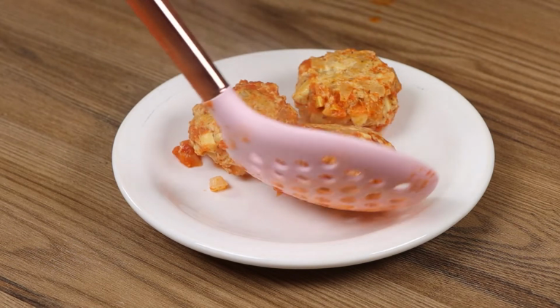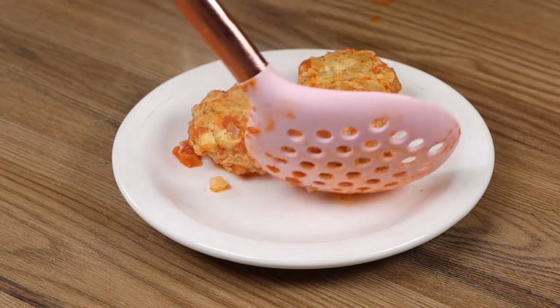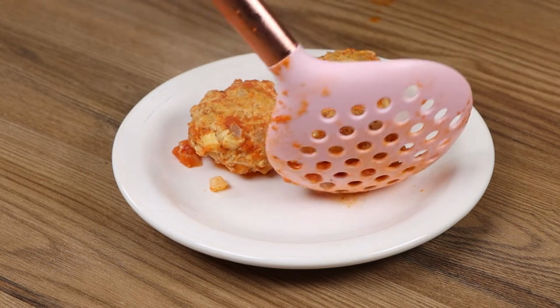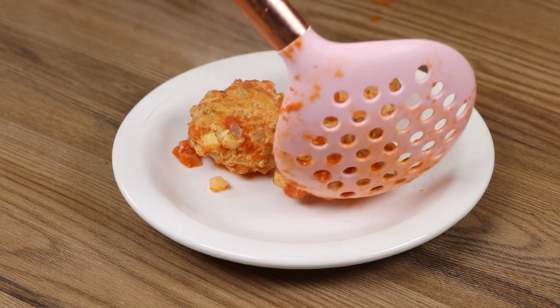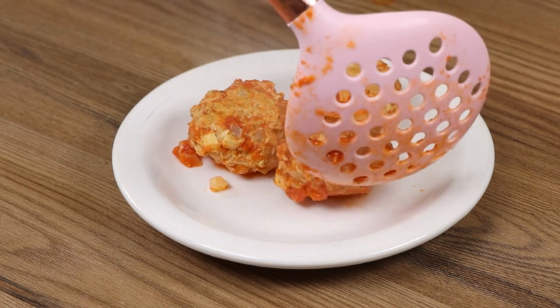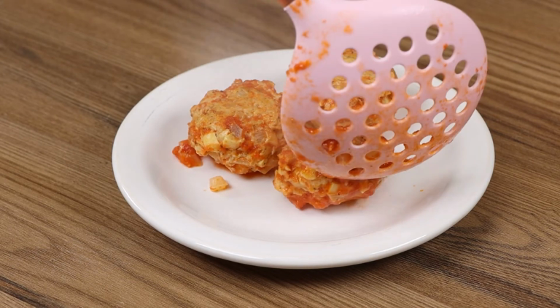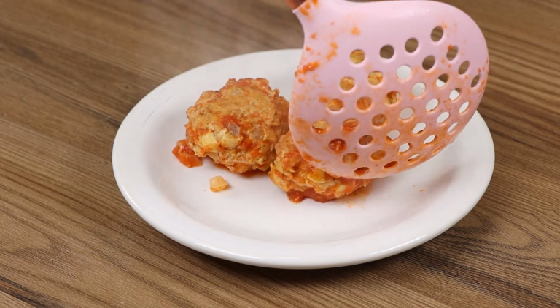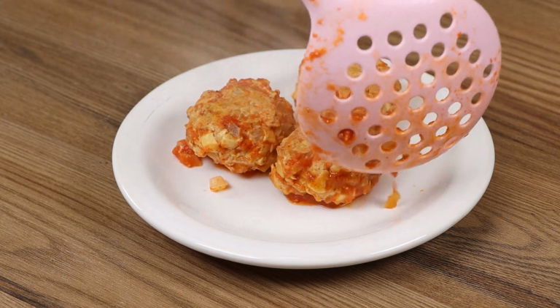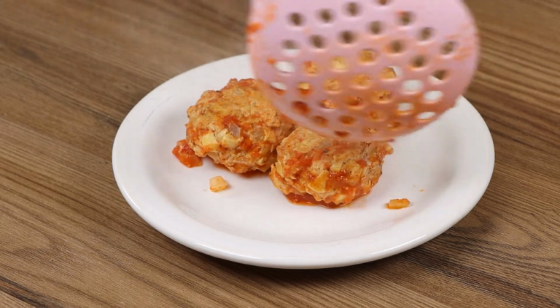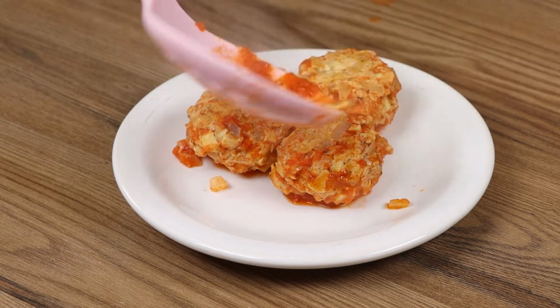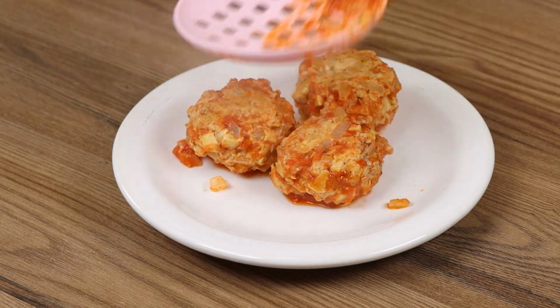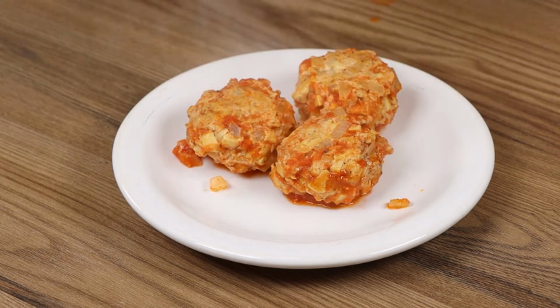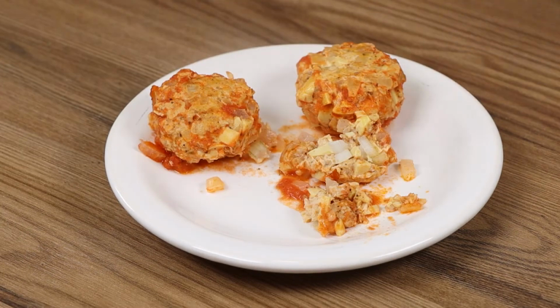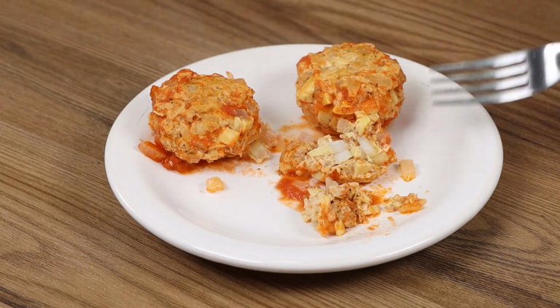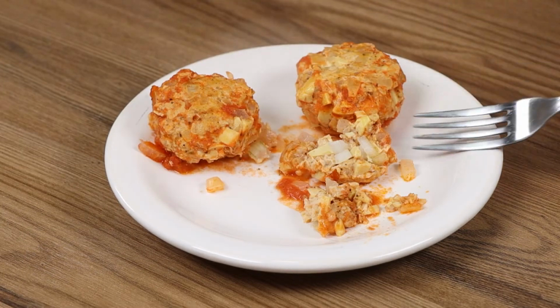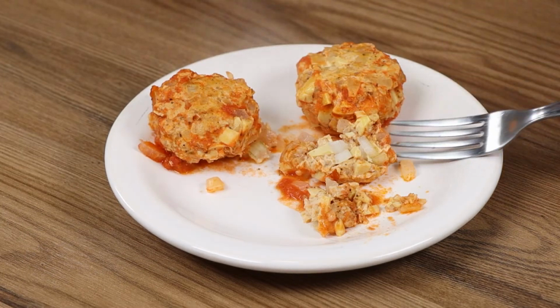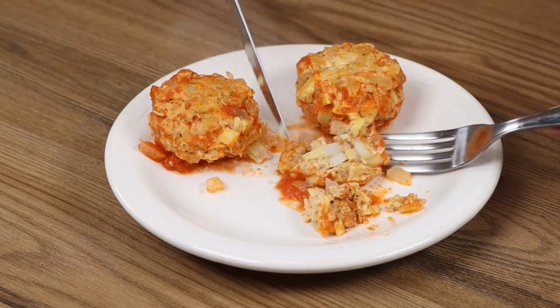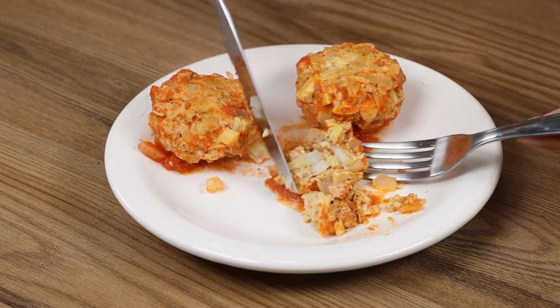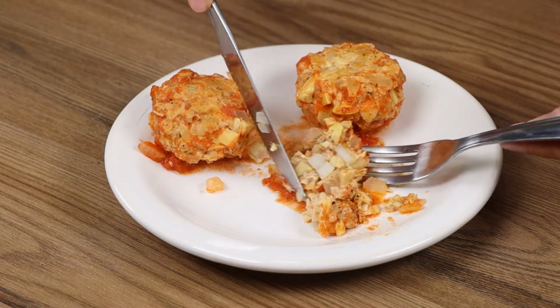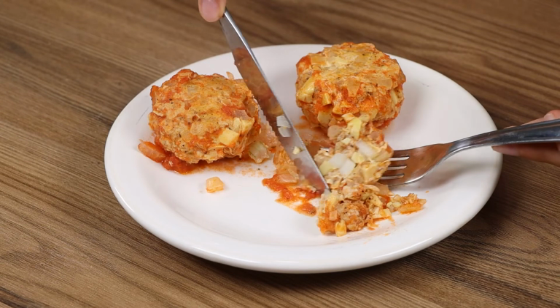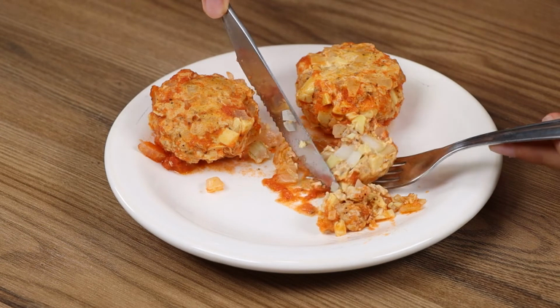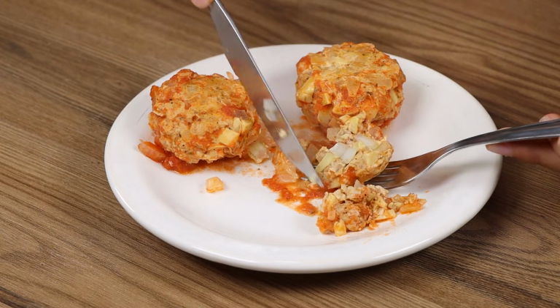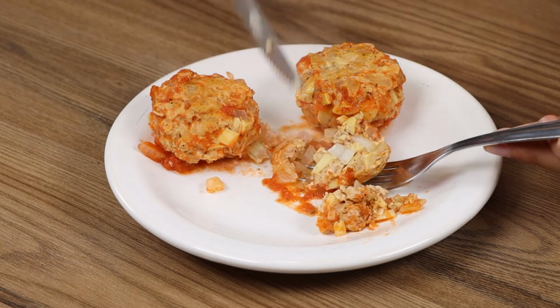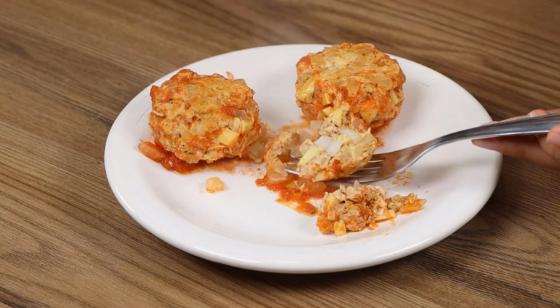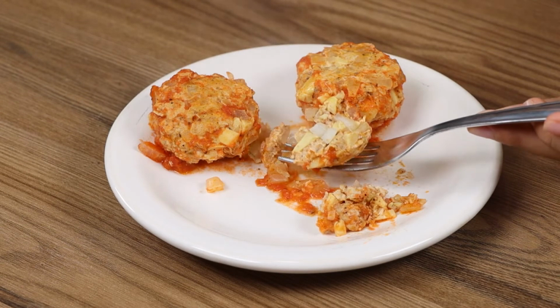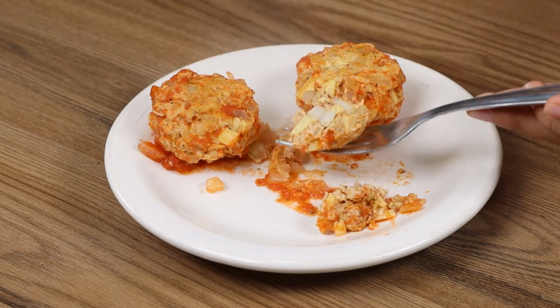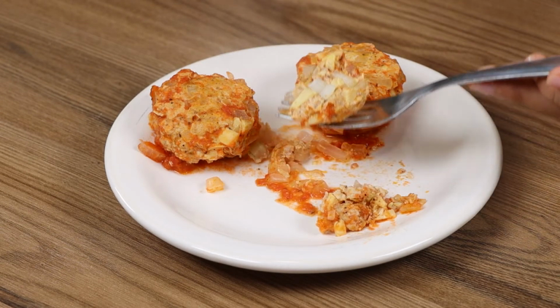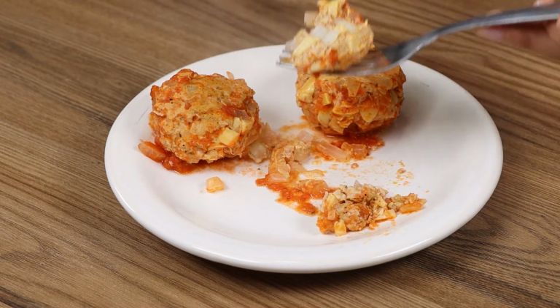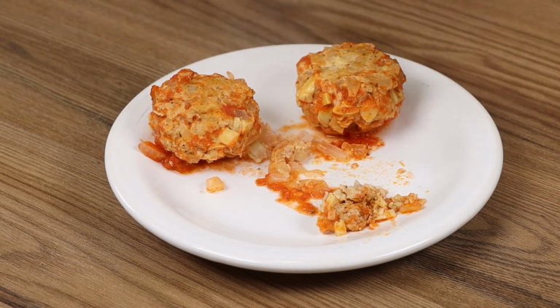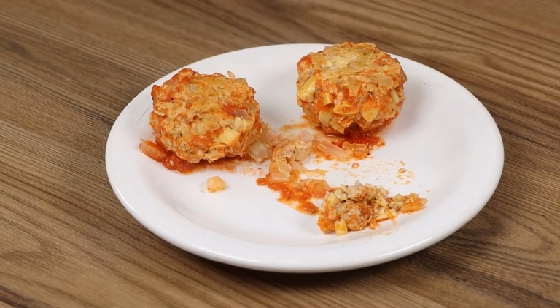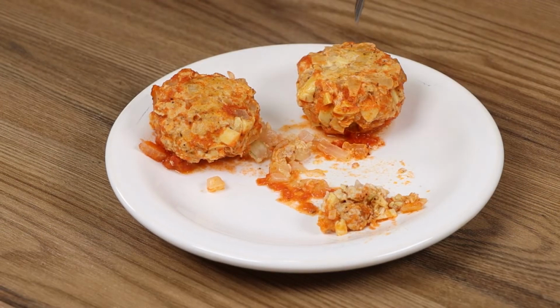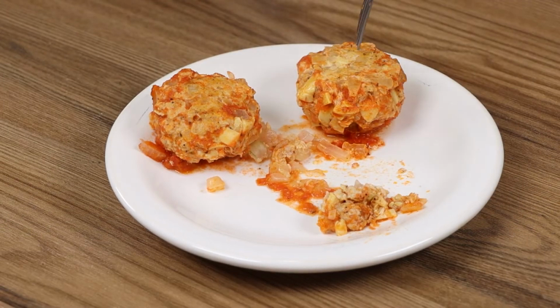I really hope you liked our recipe. Thank you for watching the video. See you in the next one! Bye-bye!